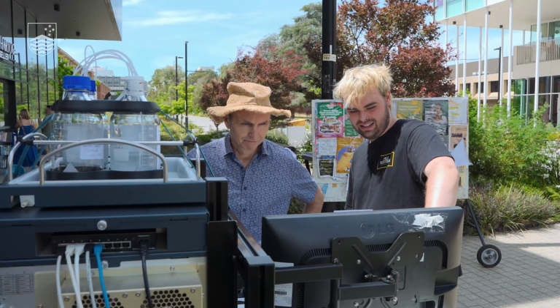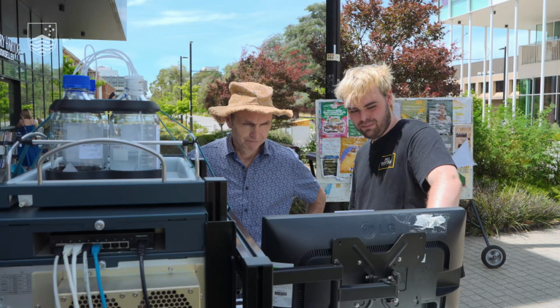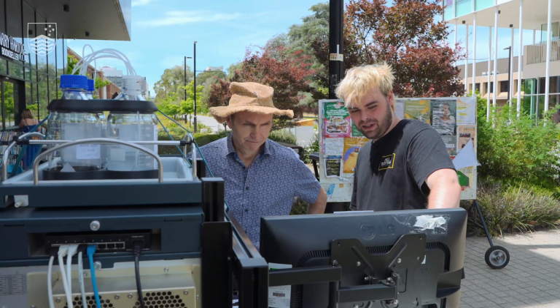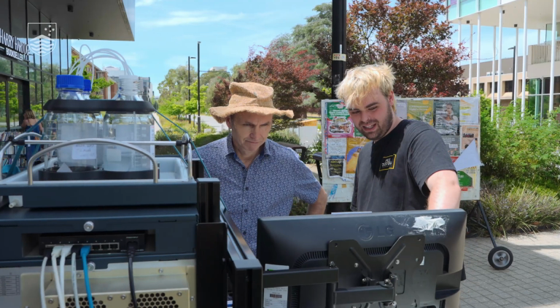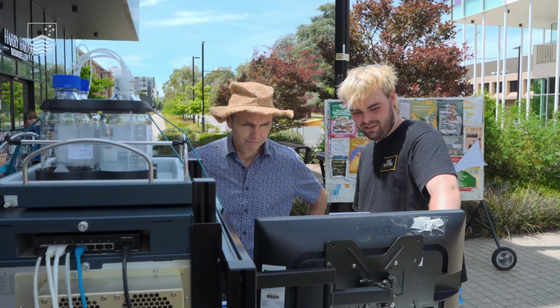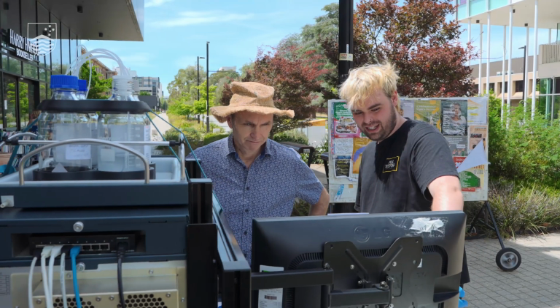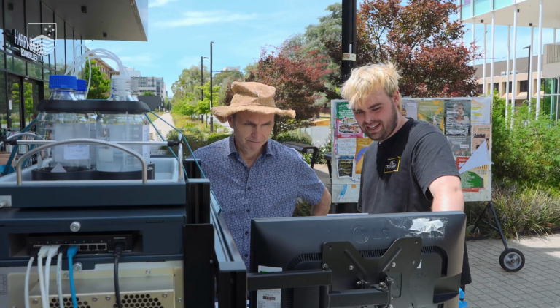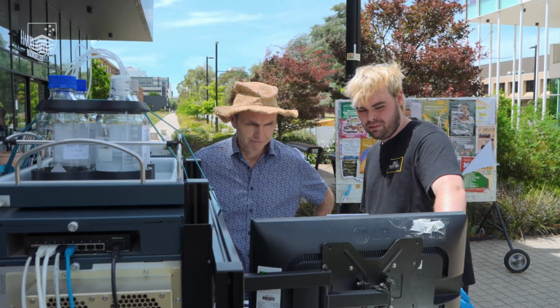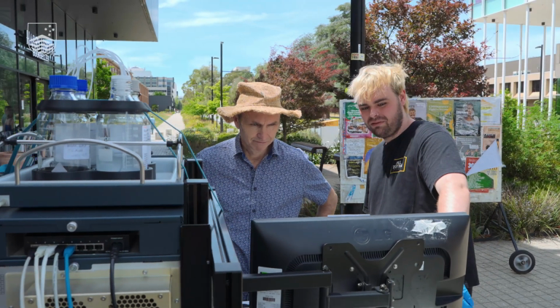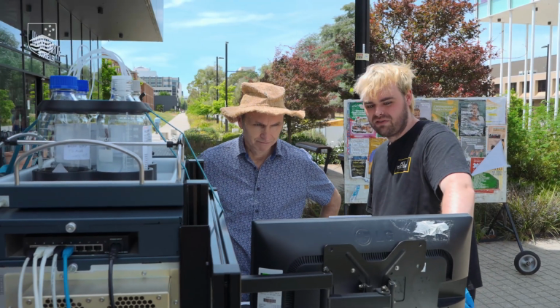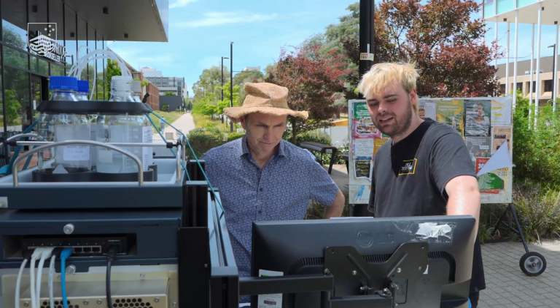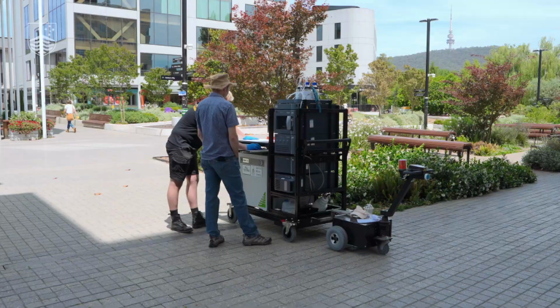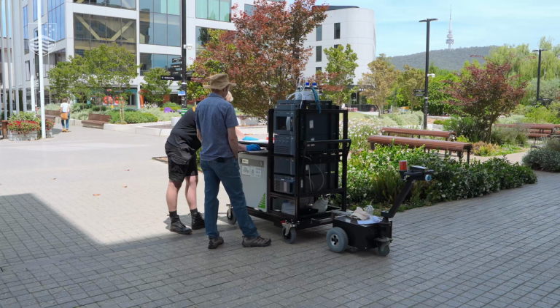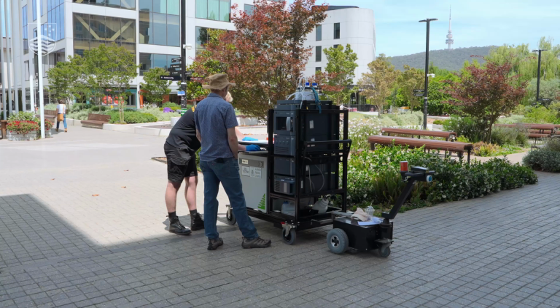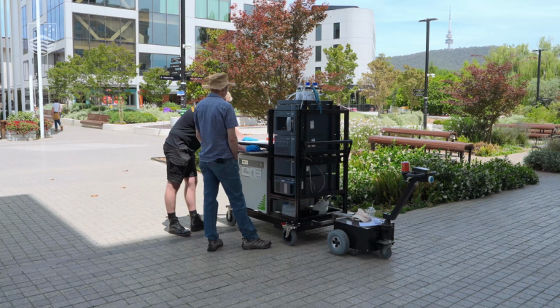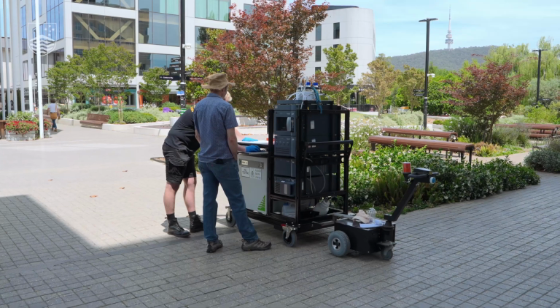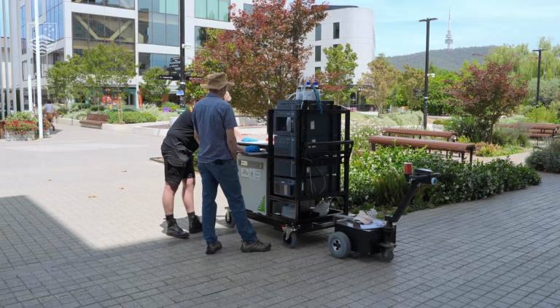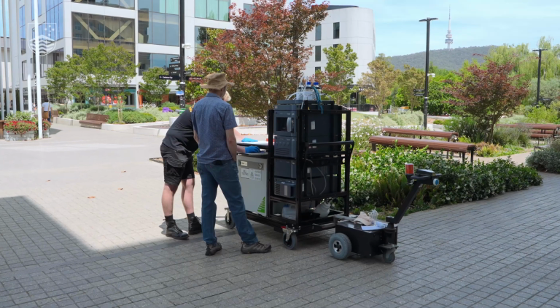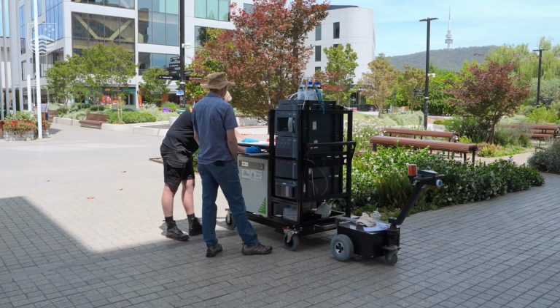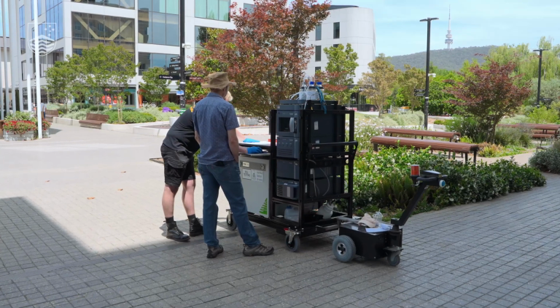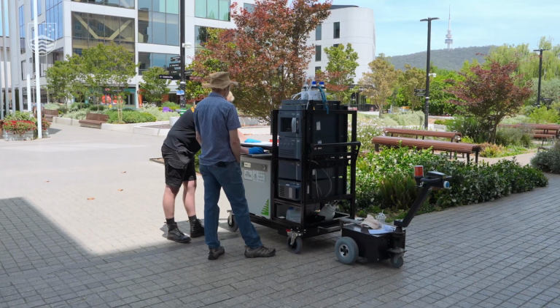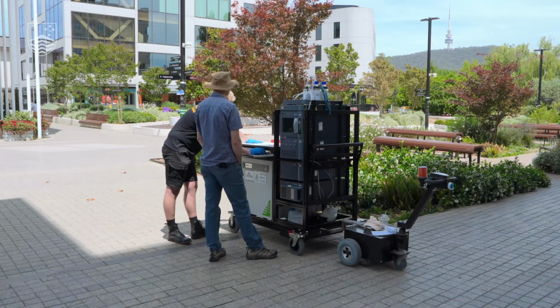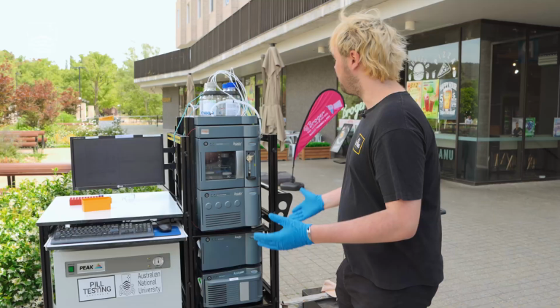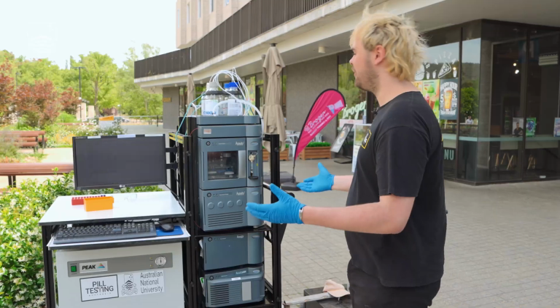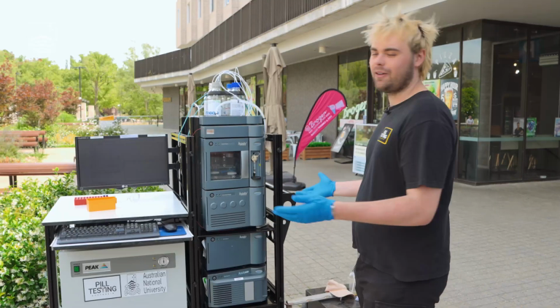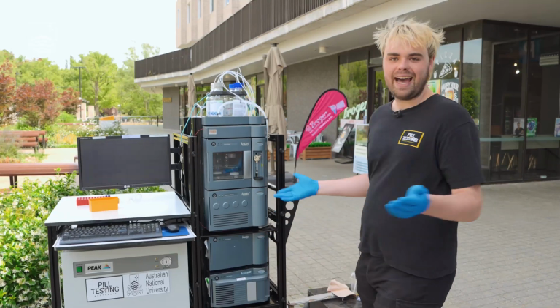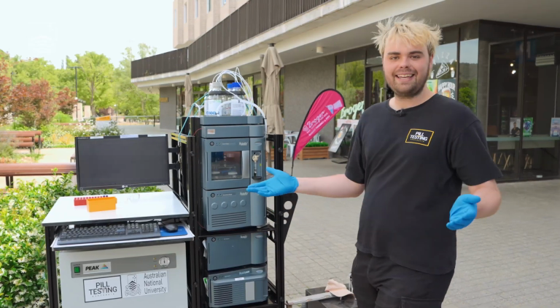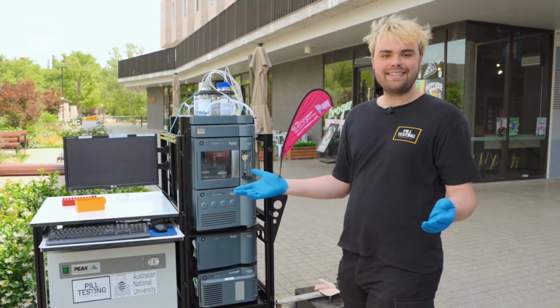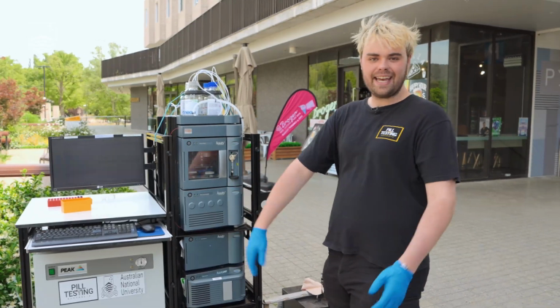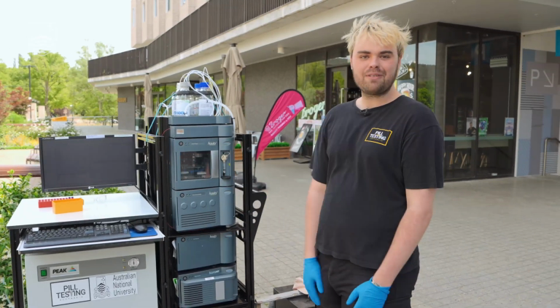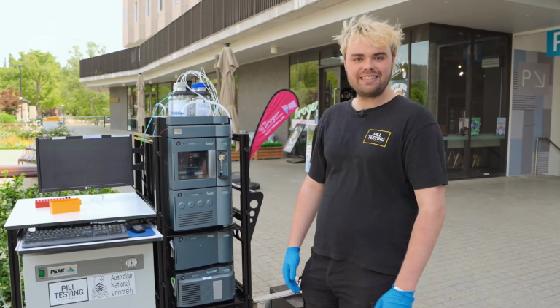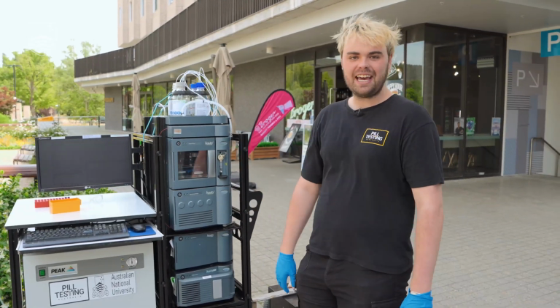Its purity. So the plan is to implement this at festivals. We've brought it all the way out here to Canberra today.